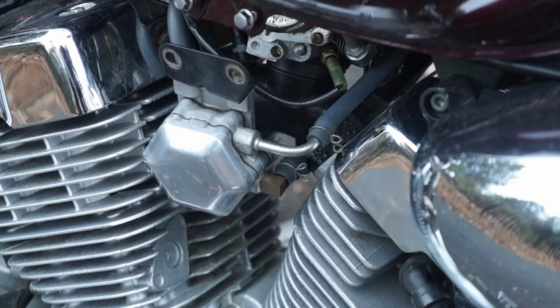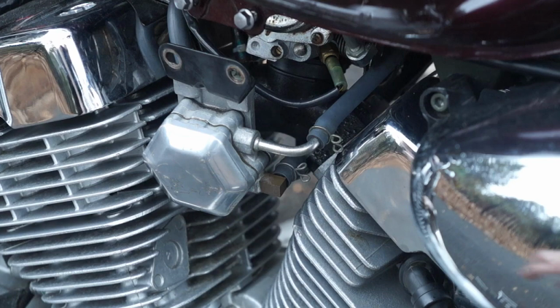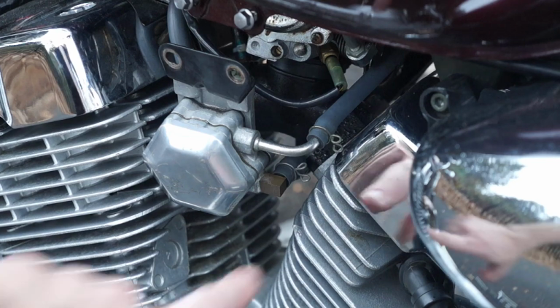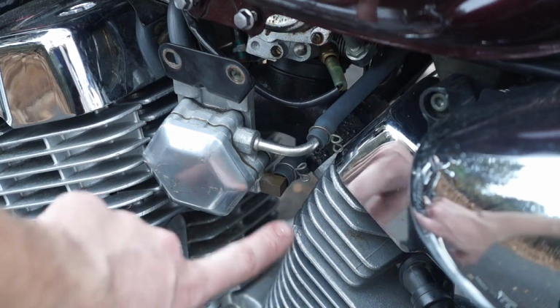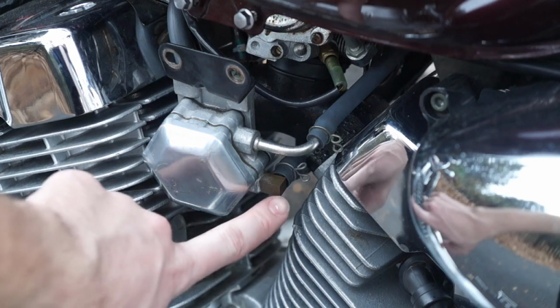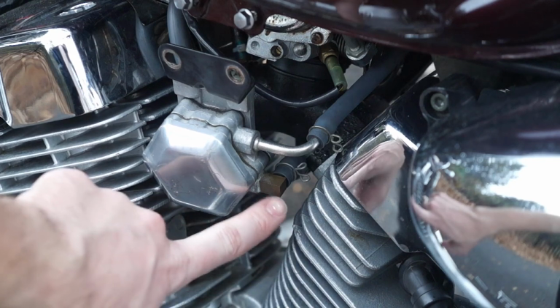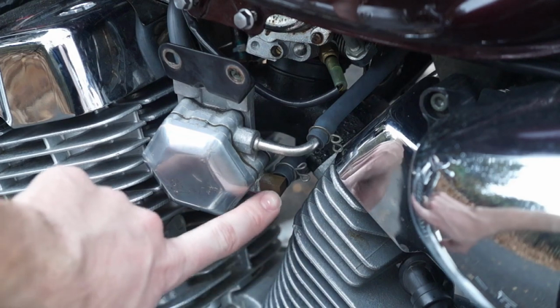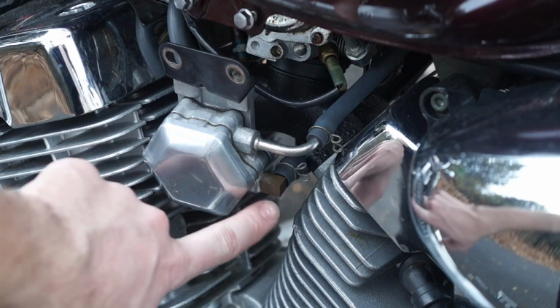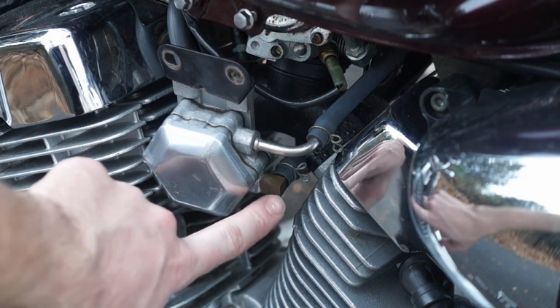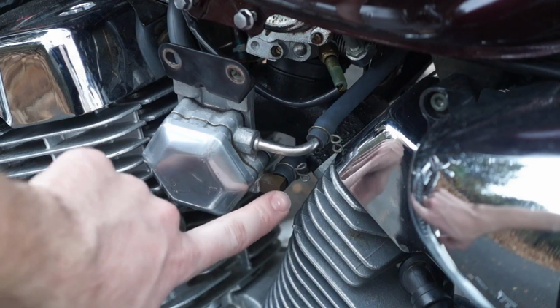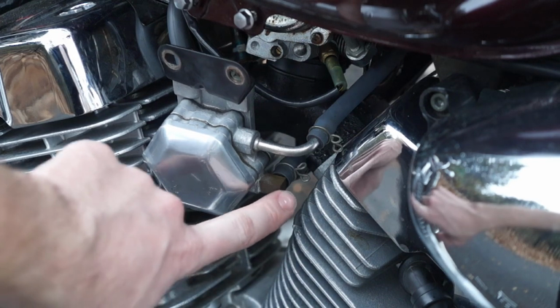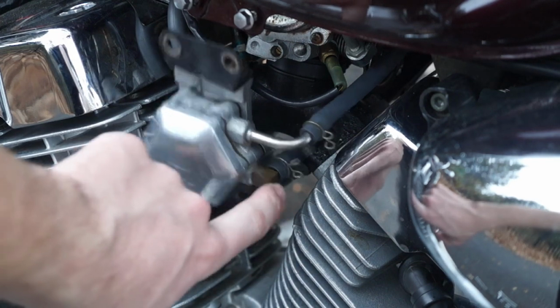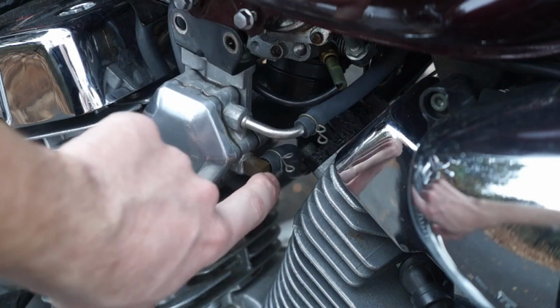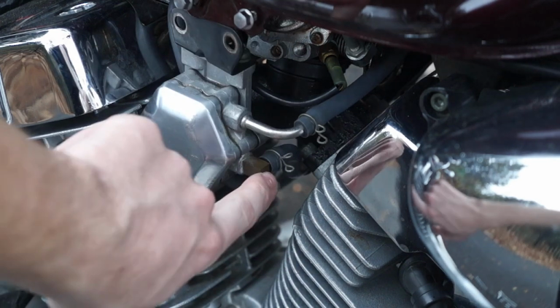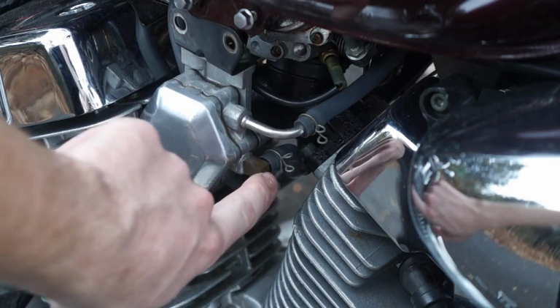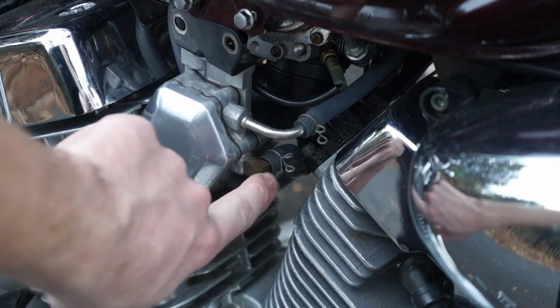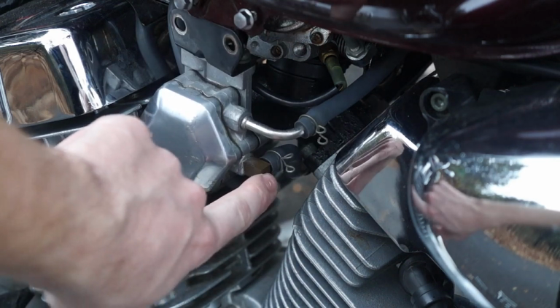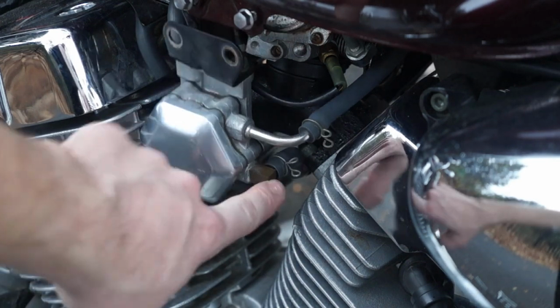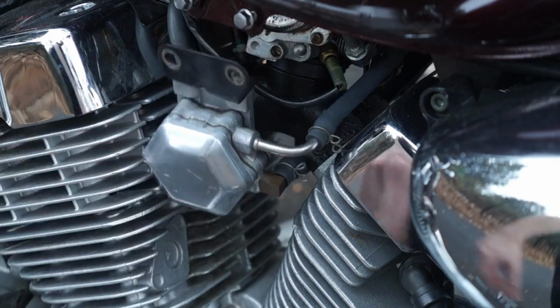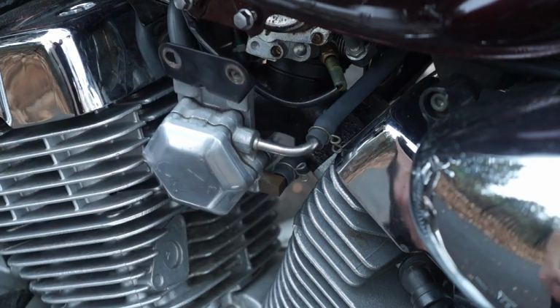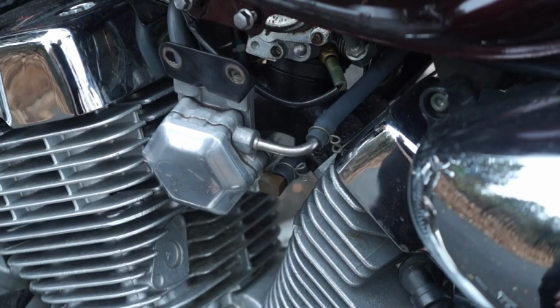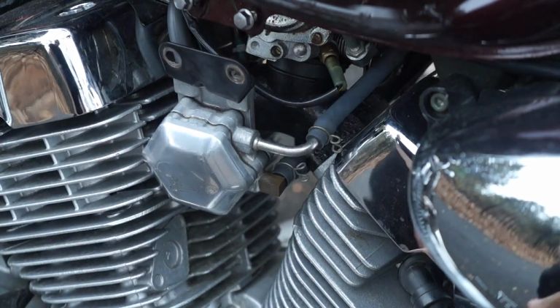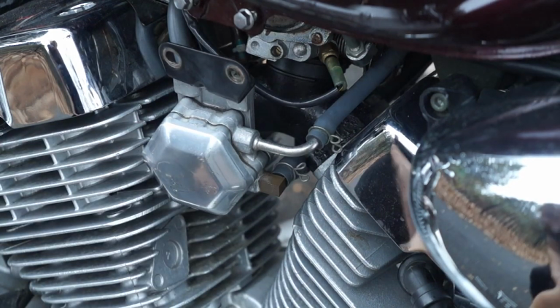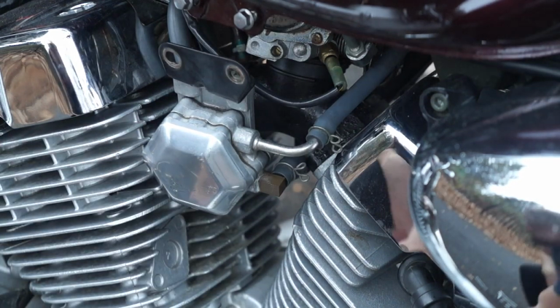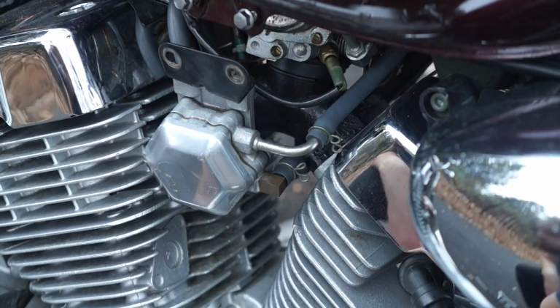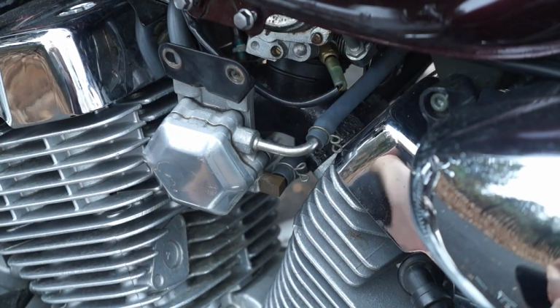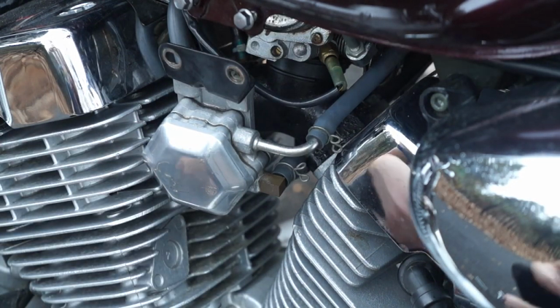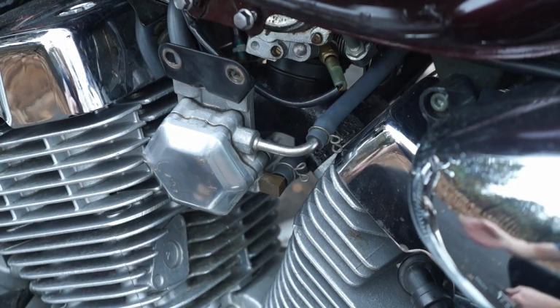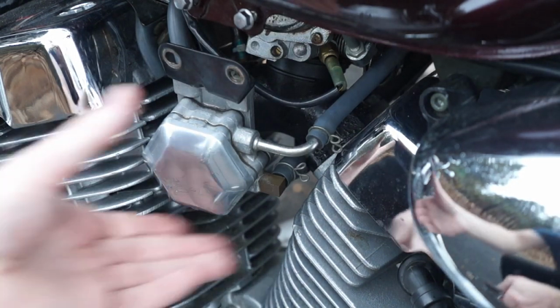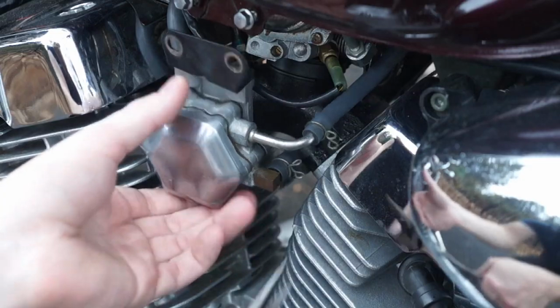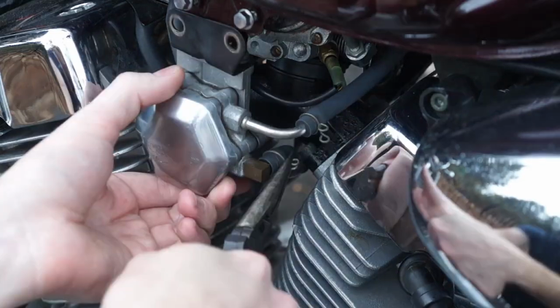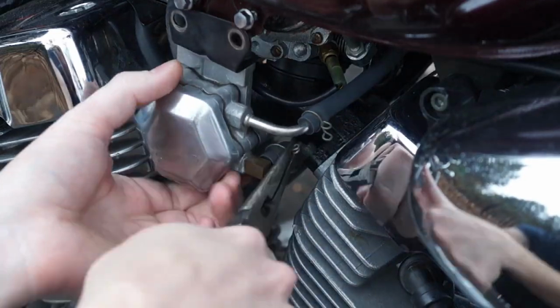Now that that's done, we can go ahead and remove this one hose. There should be a little bit of gas in it, so have a bottle ready to catch it.